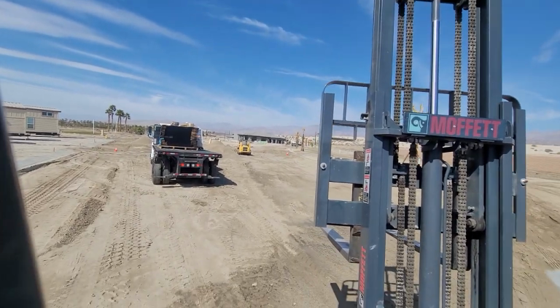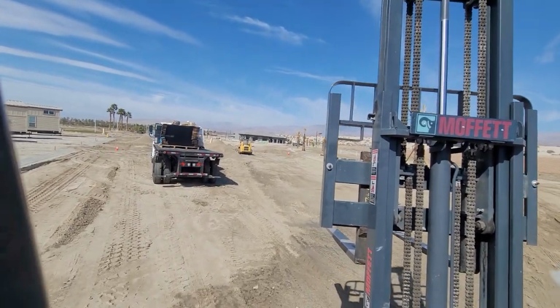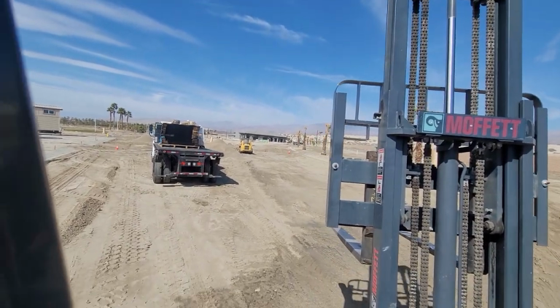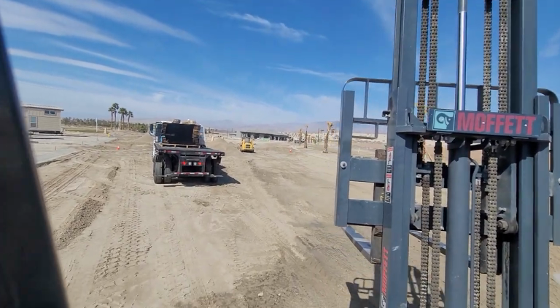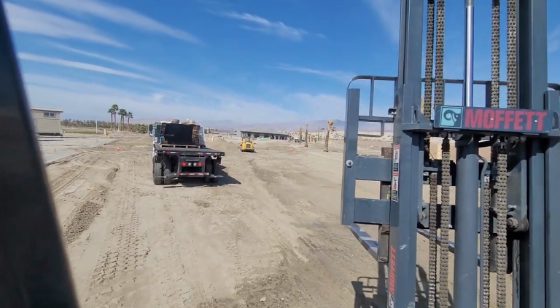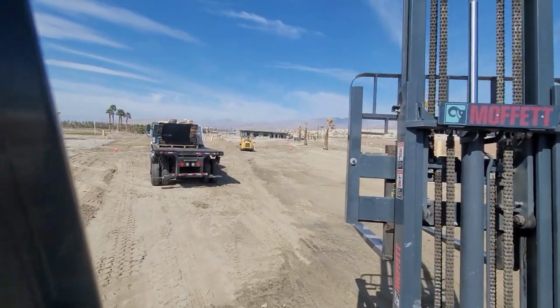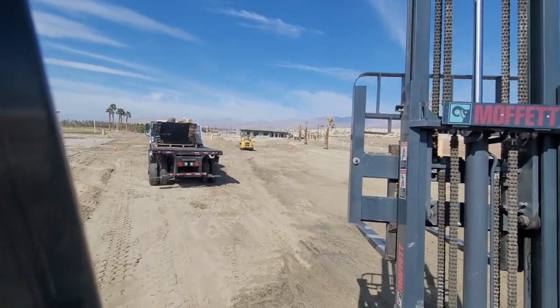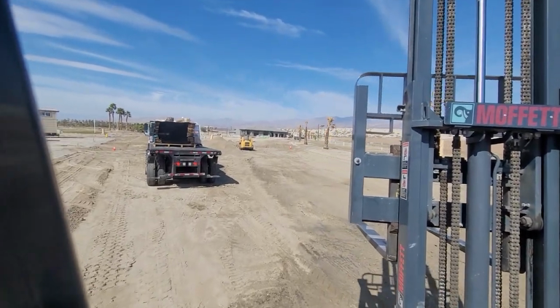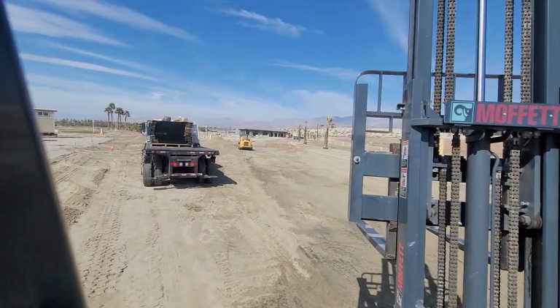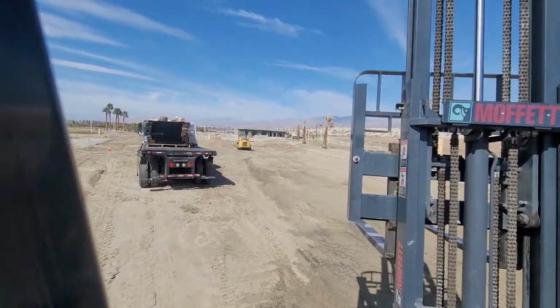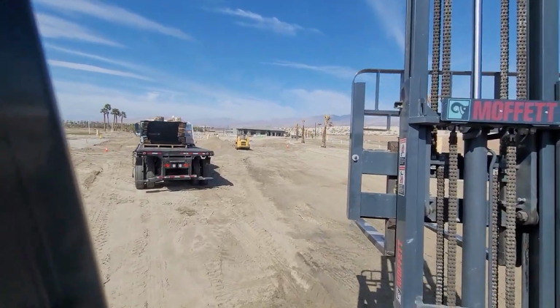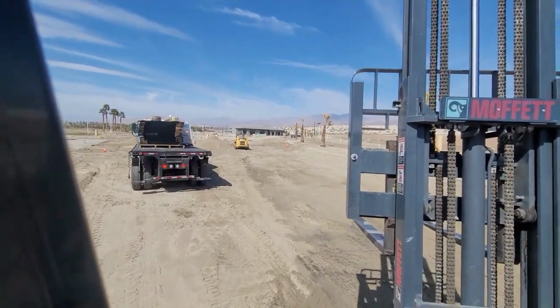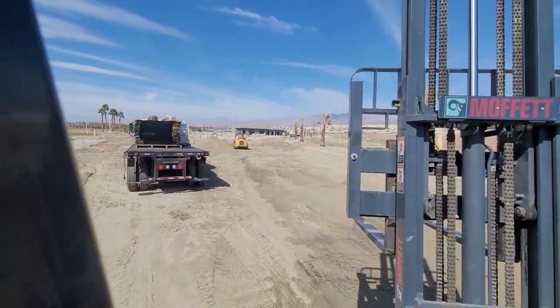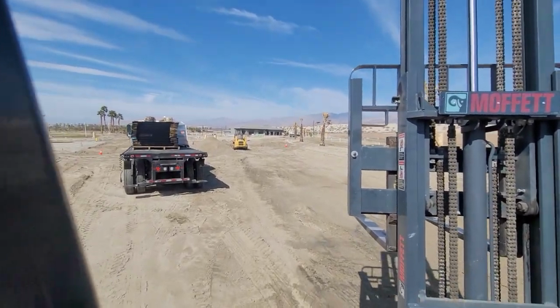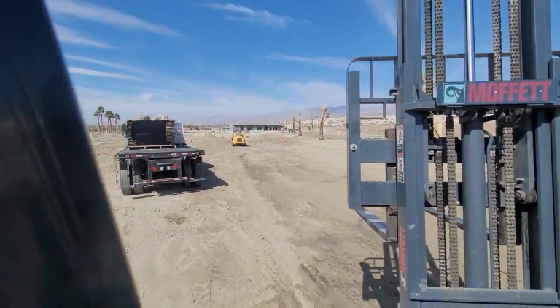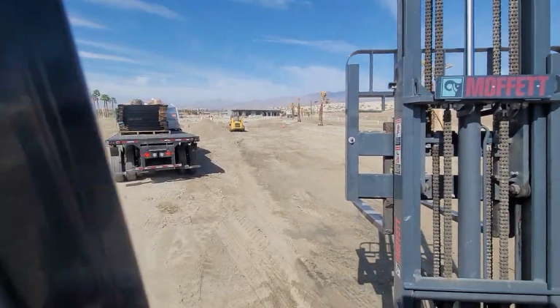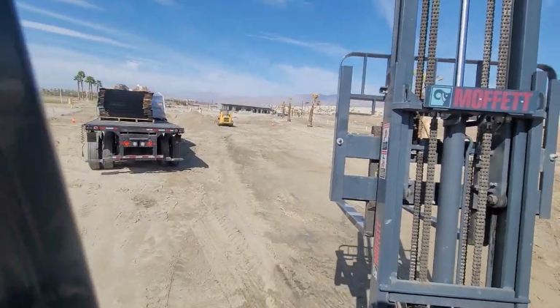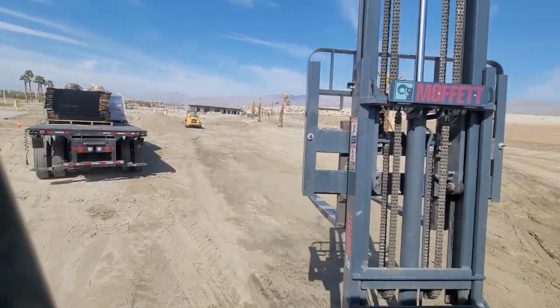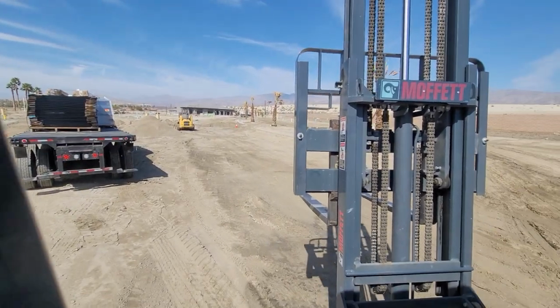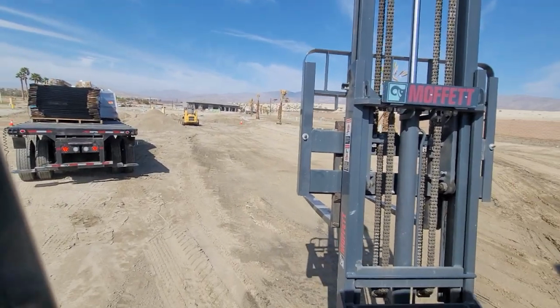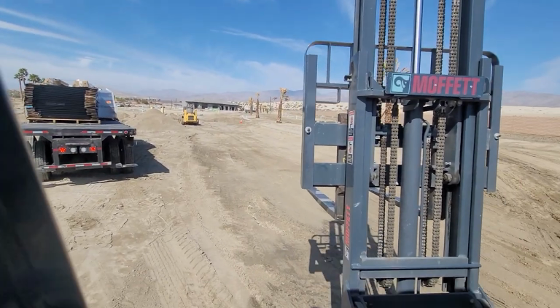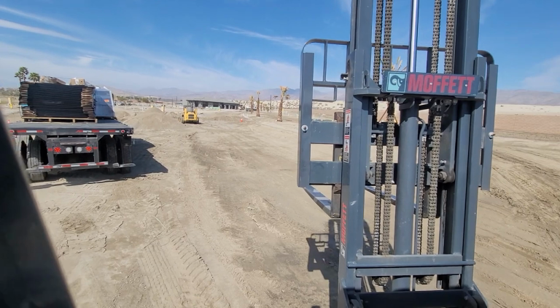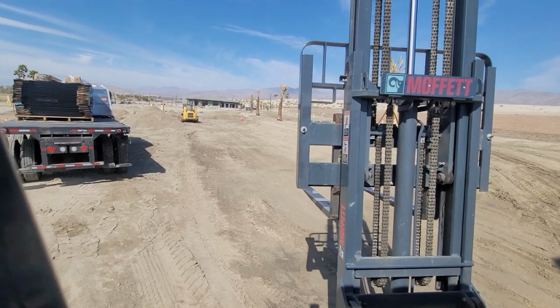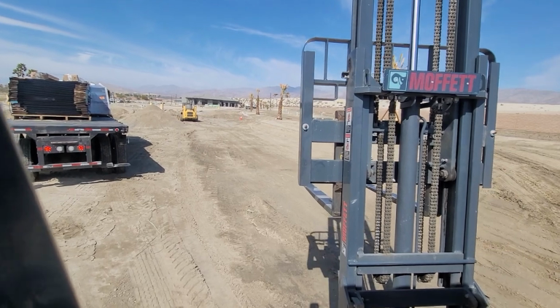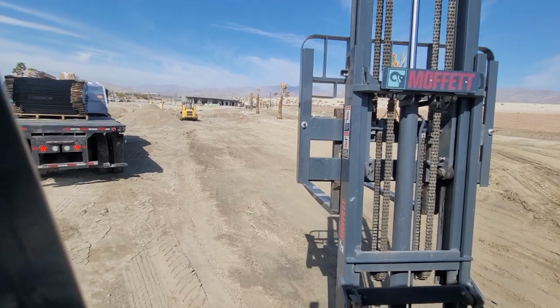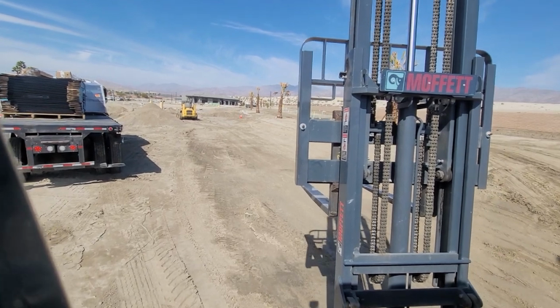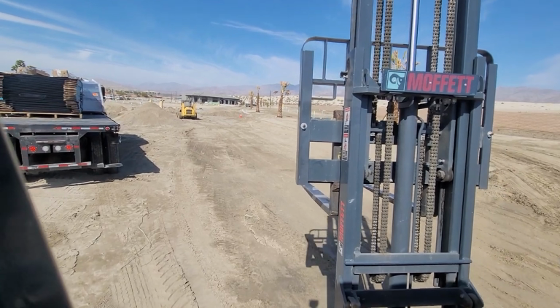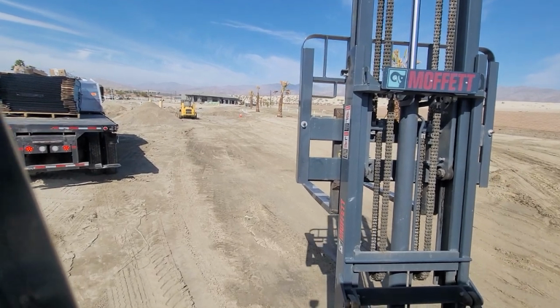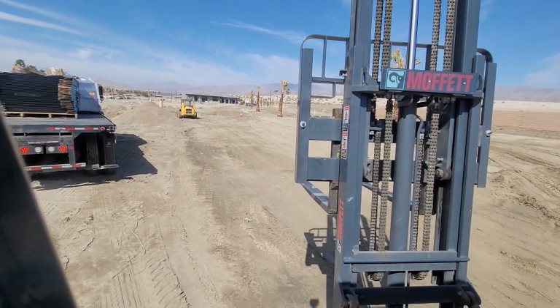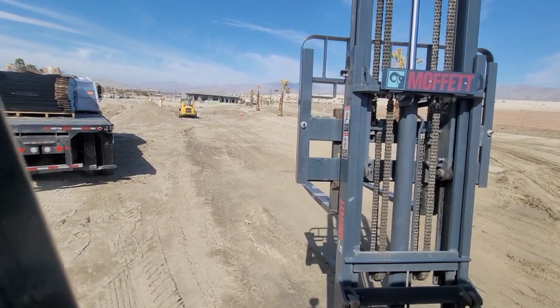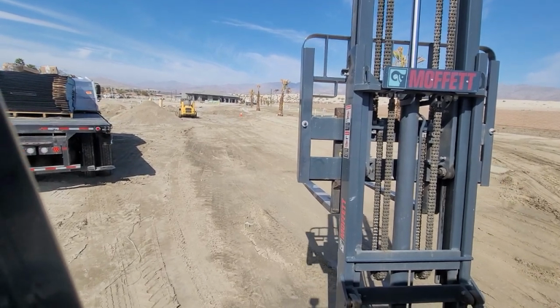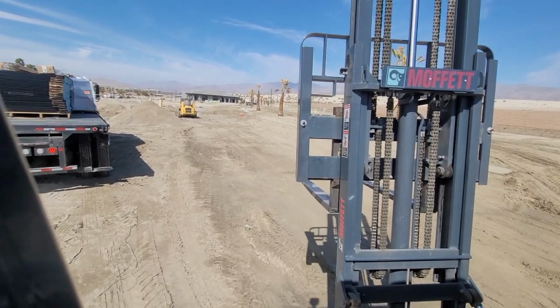What up guys, Jay. I got some of this metal fence.